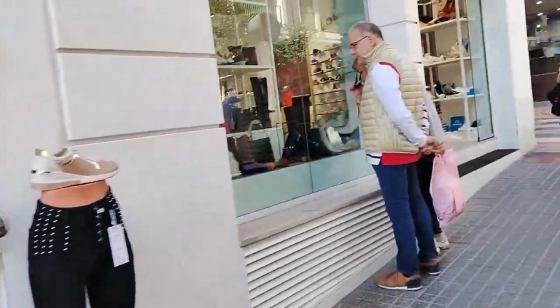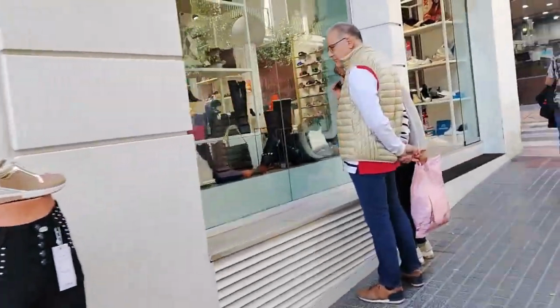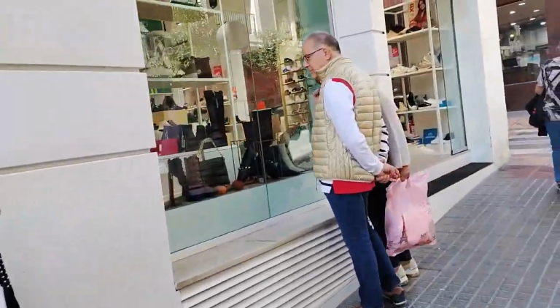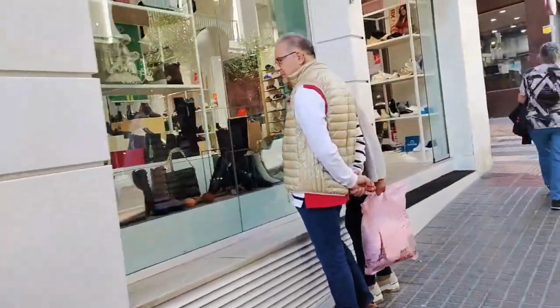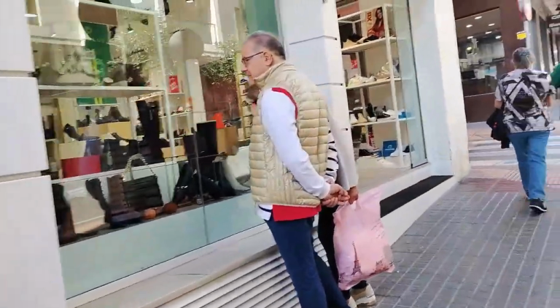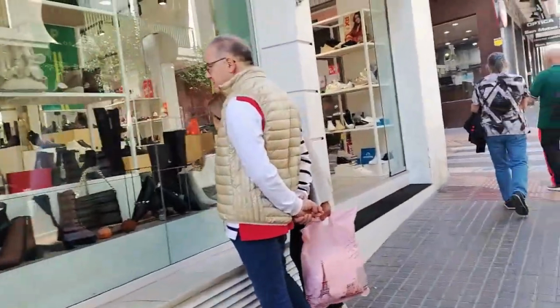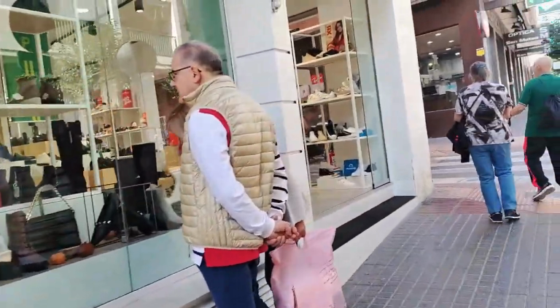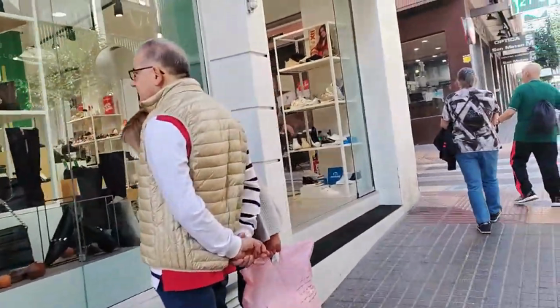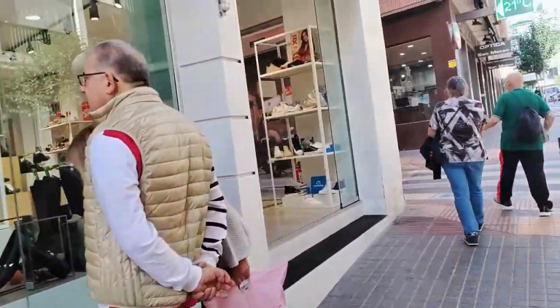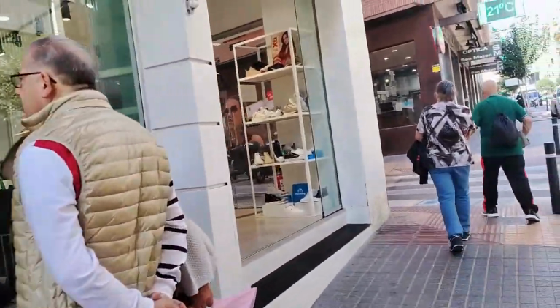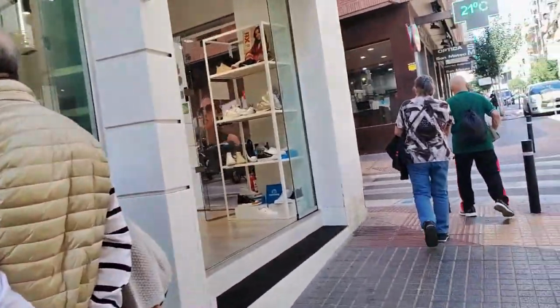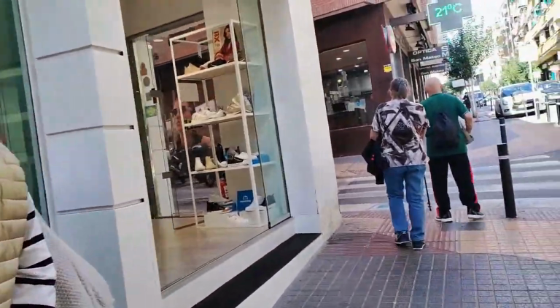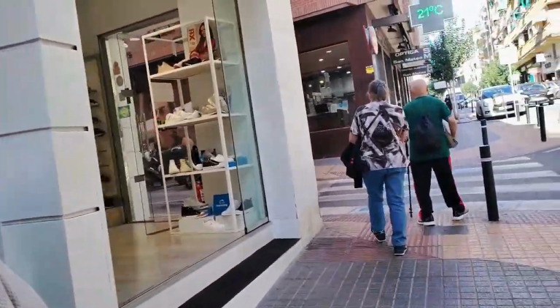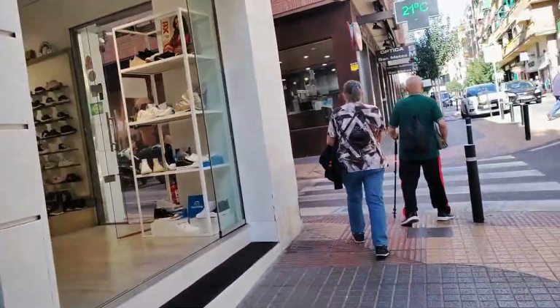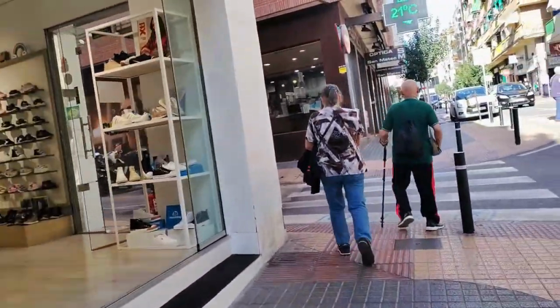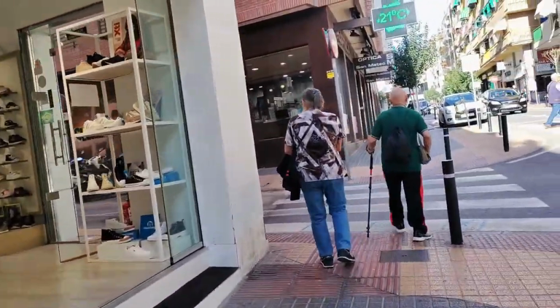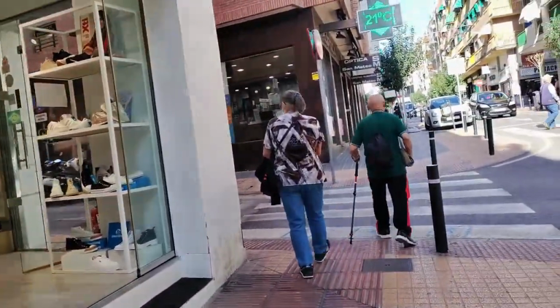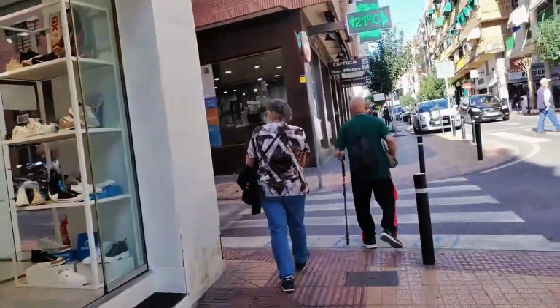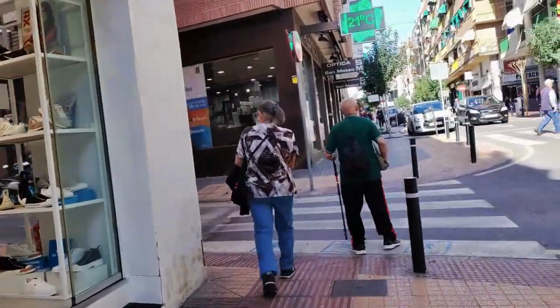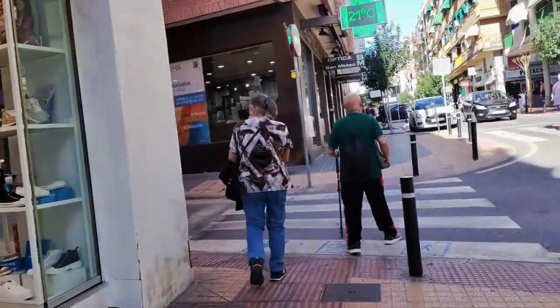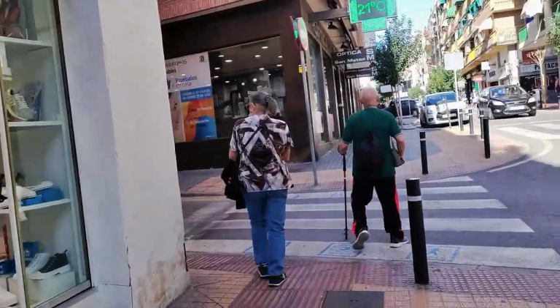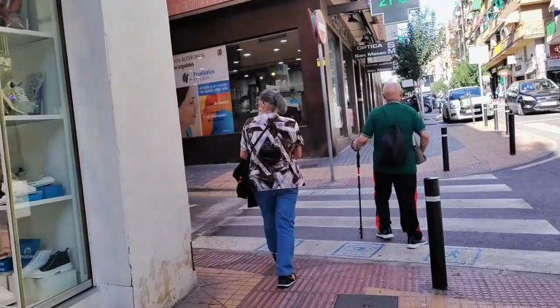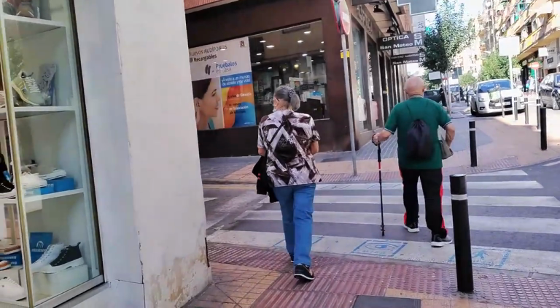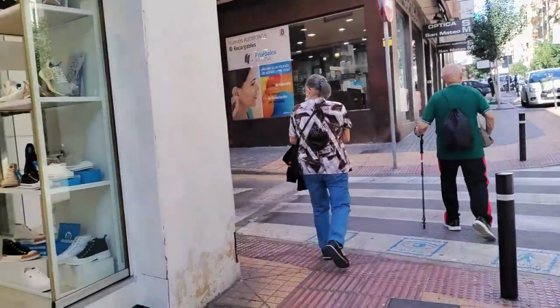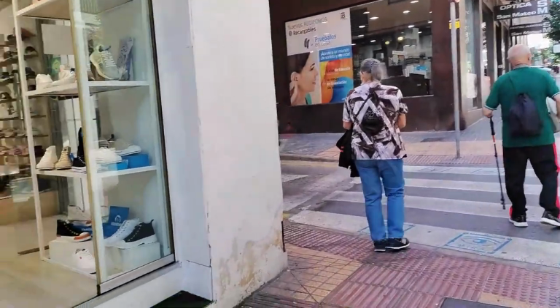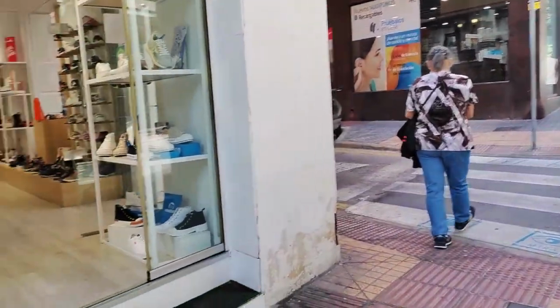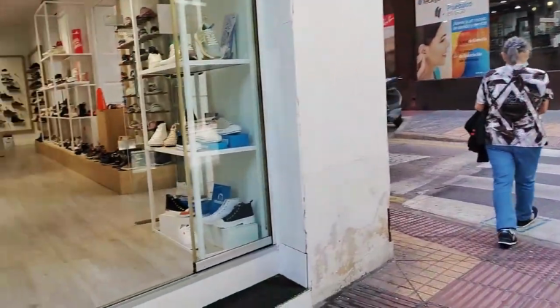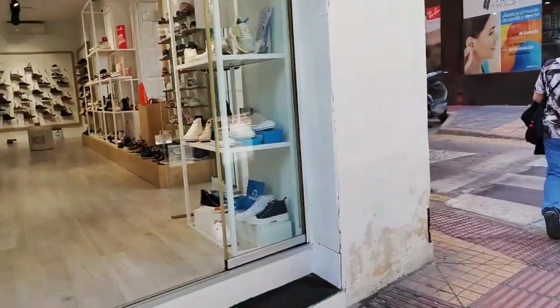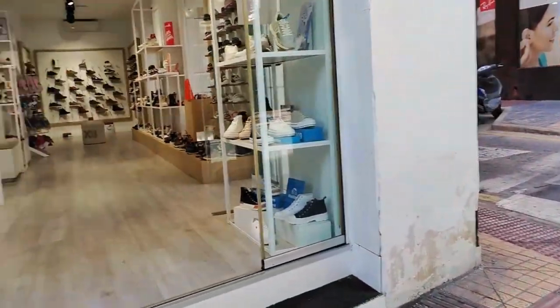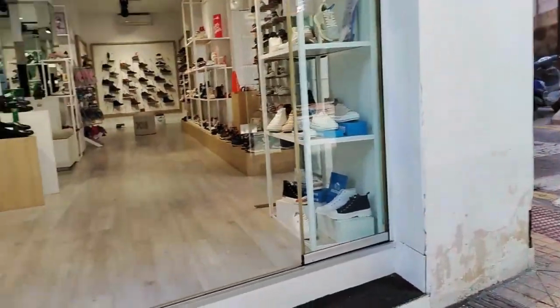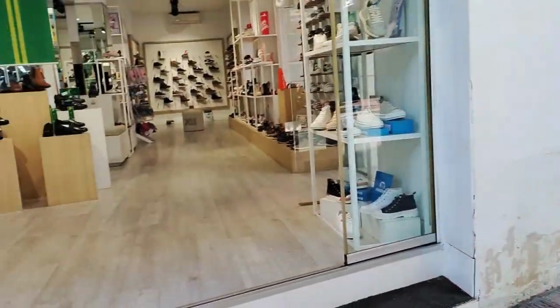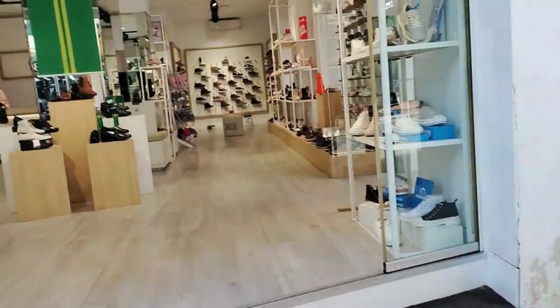Adjacent we find La Zapateria, a quality shoe store selling all the top brands, which brings us to the next corner.